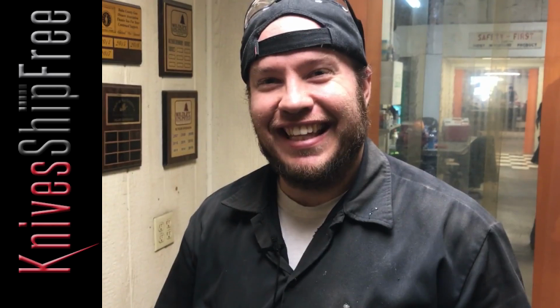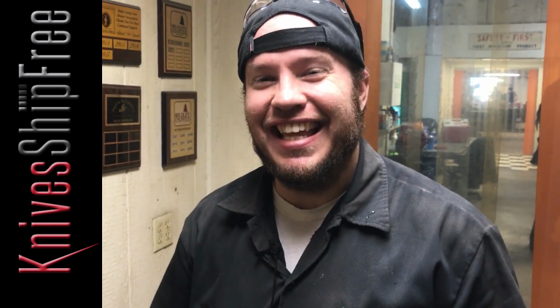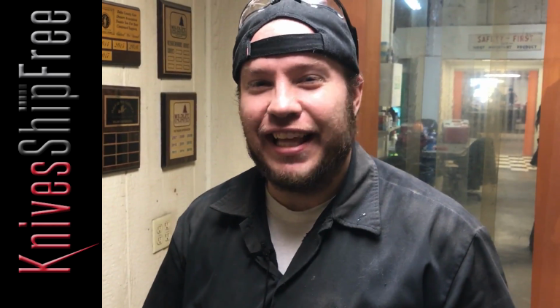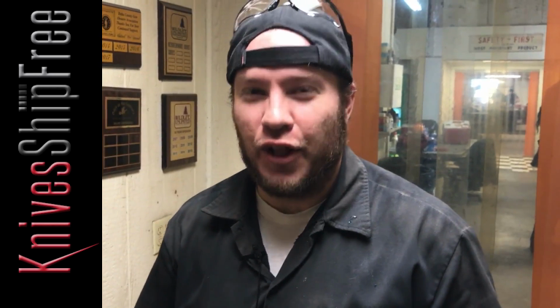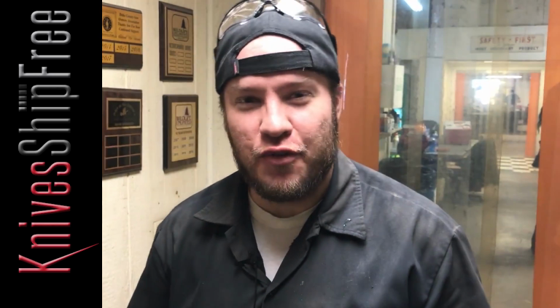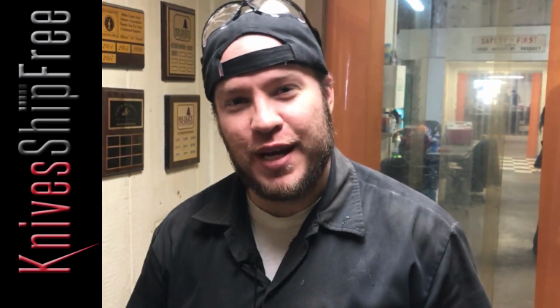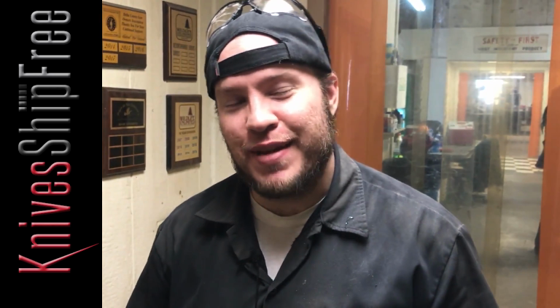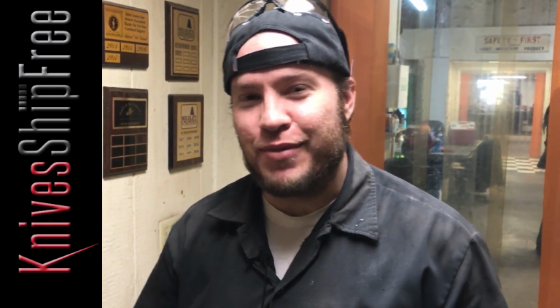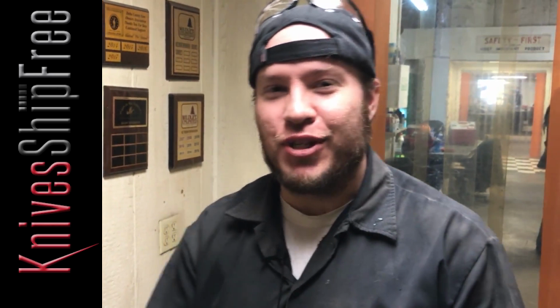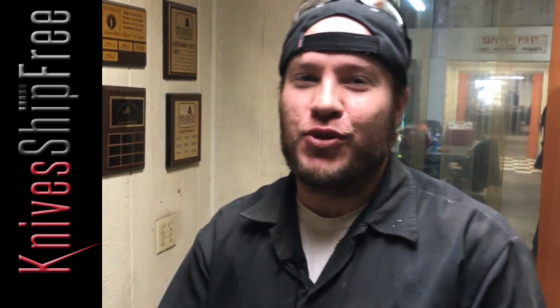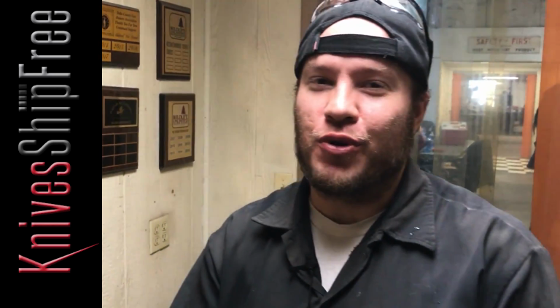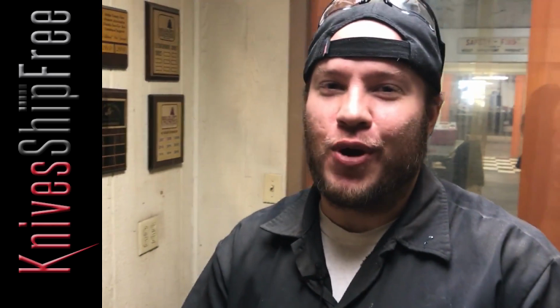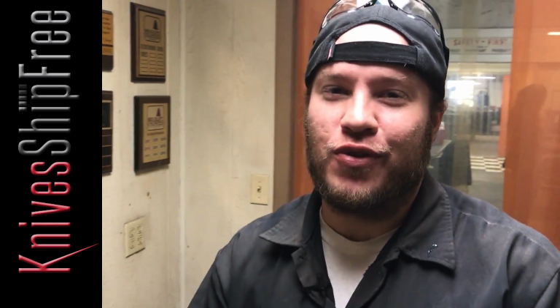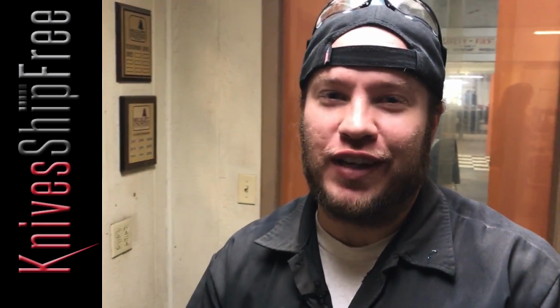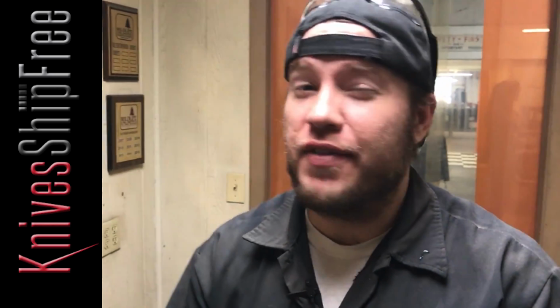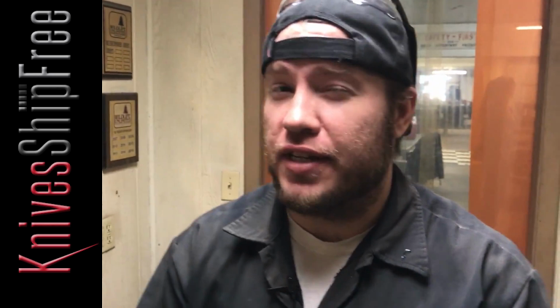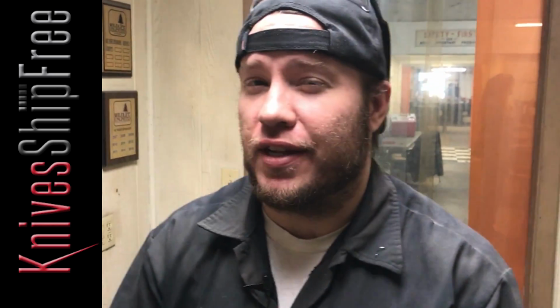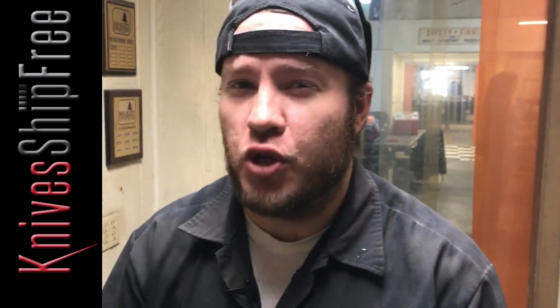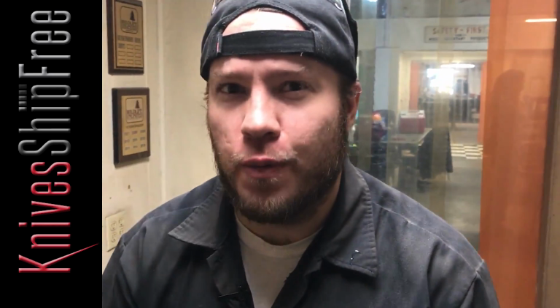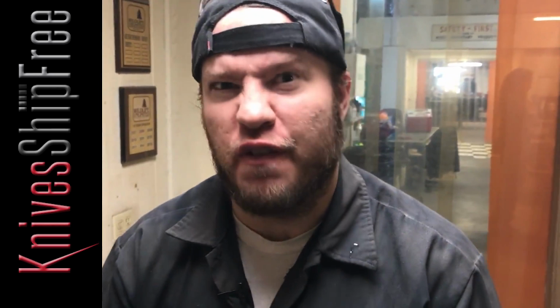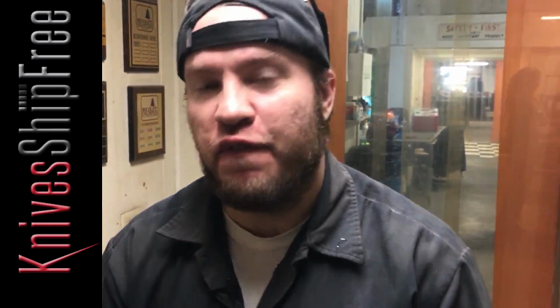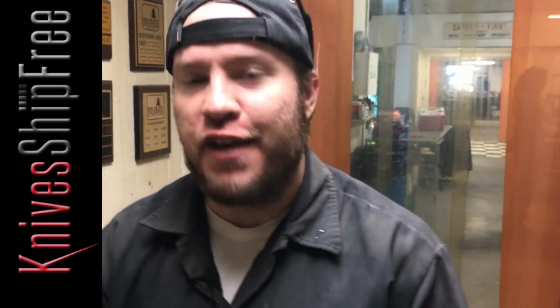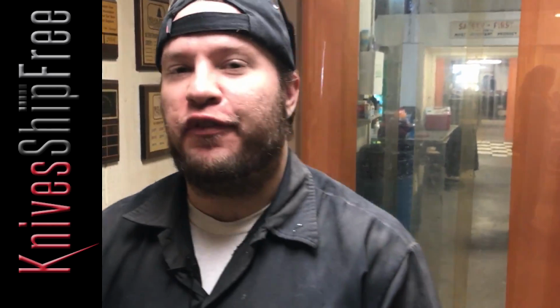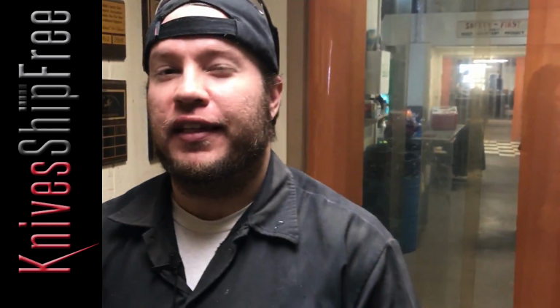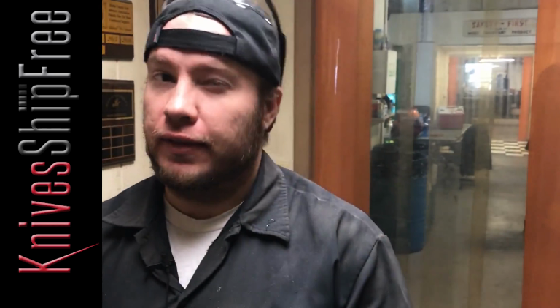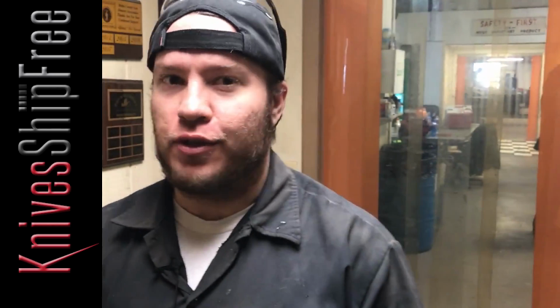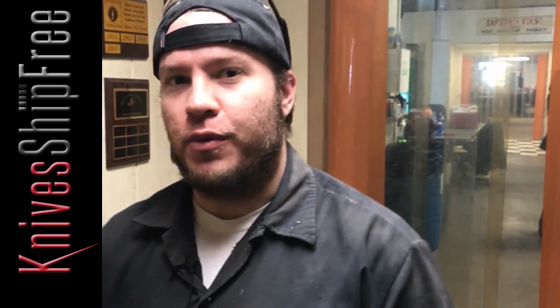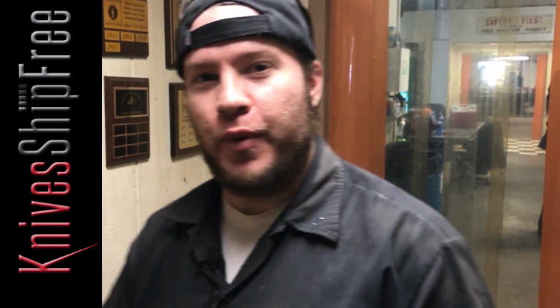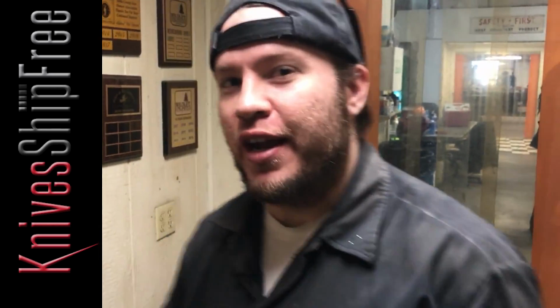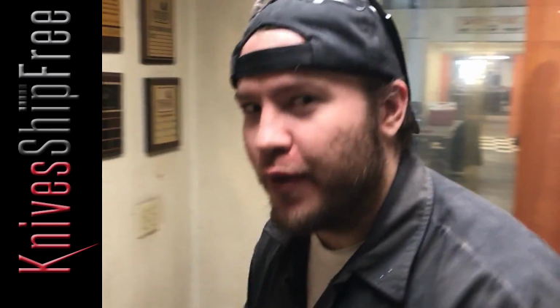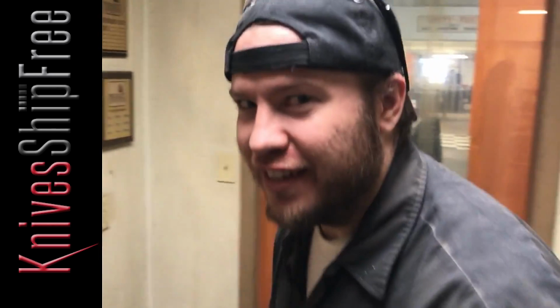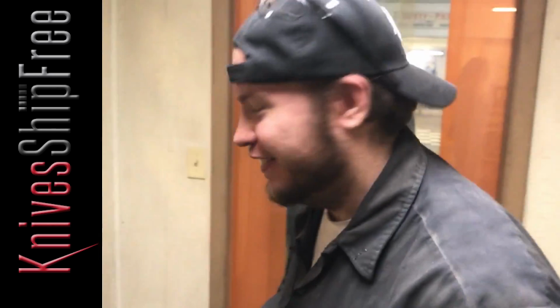Hello everybody, my name is Jim Stewart with Bark River Knives. It is October 5th. Let's go see what we got going on.